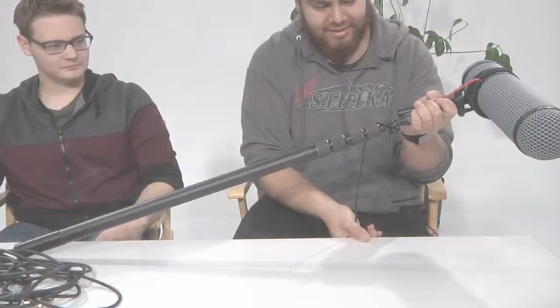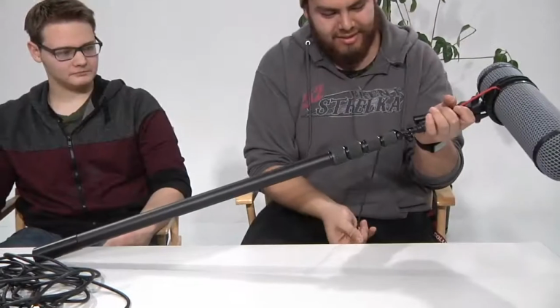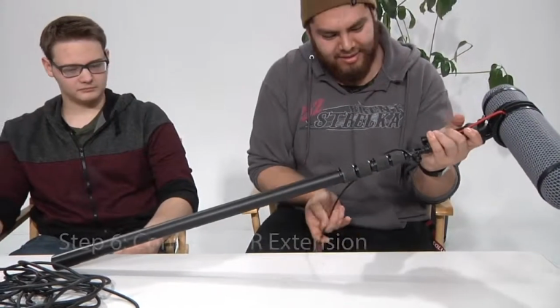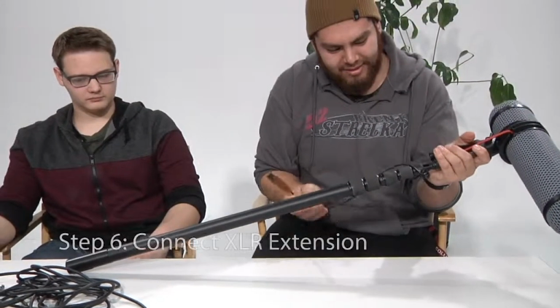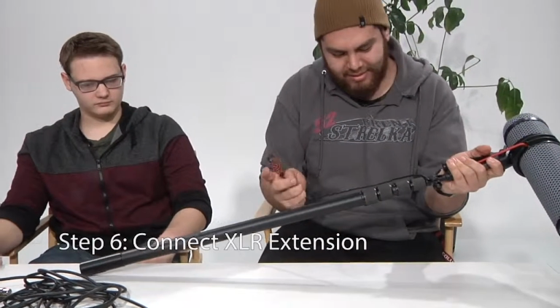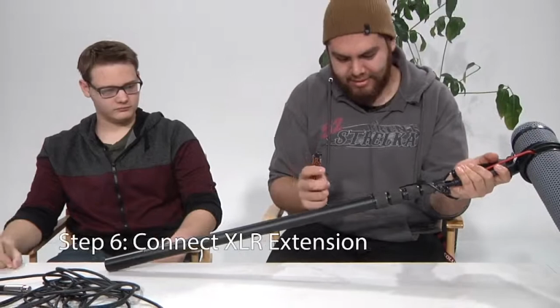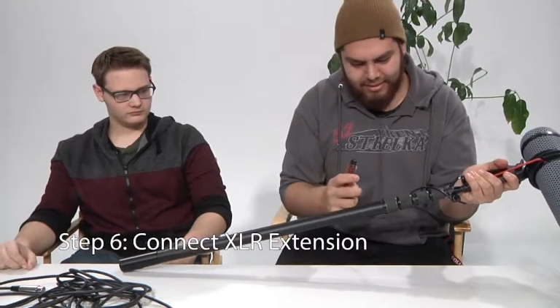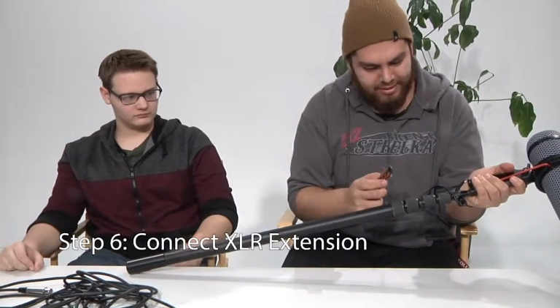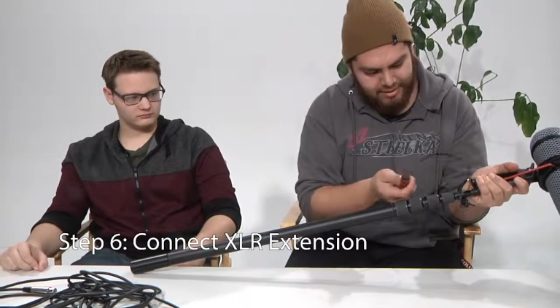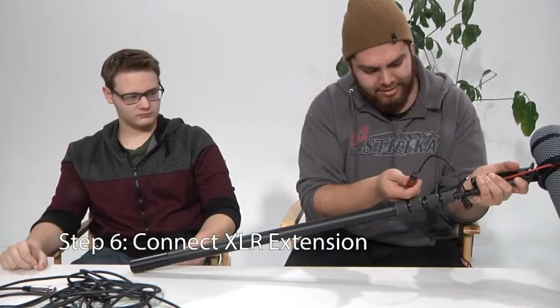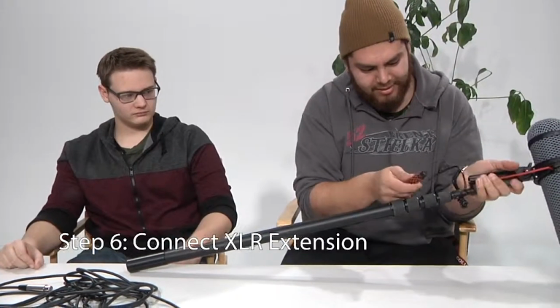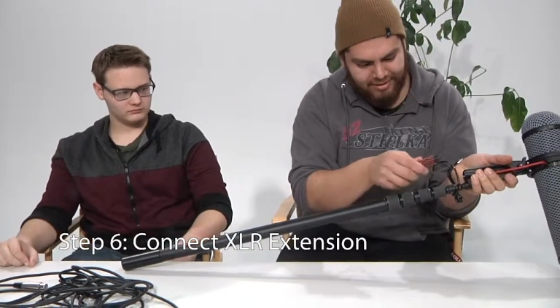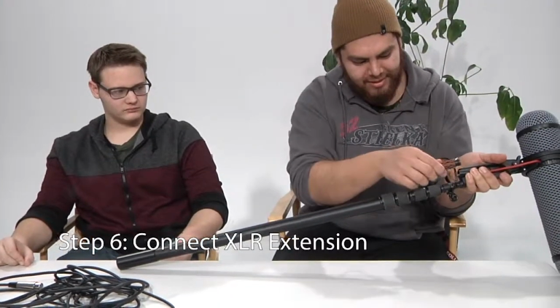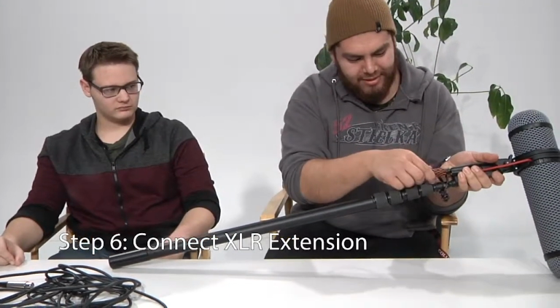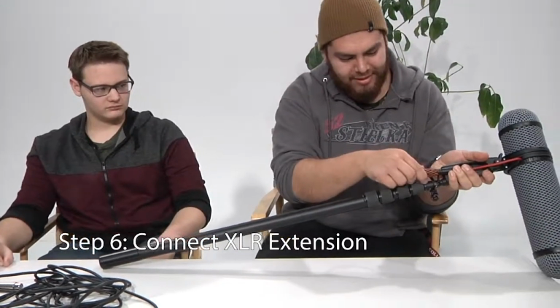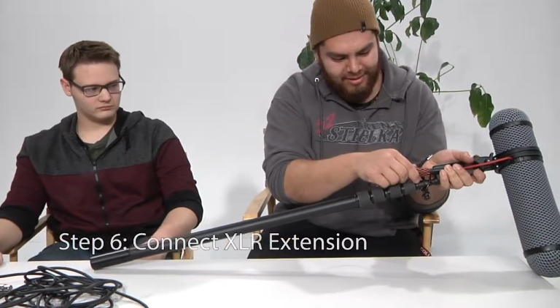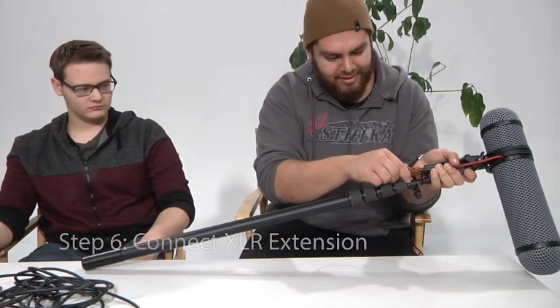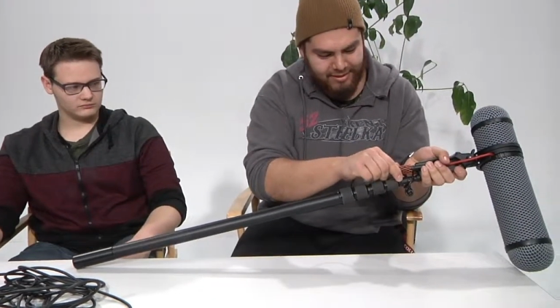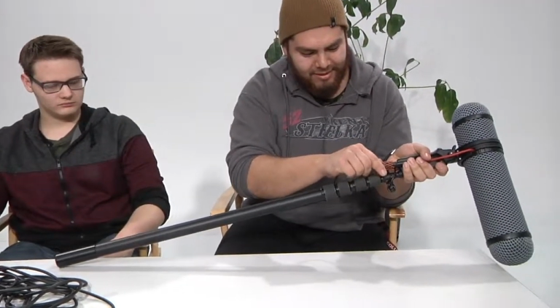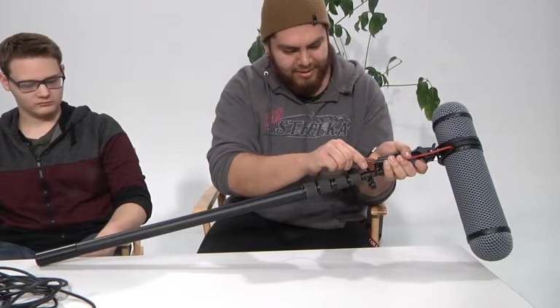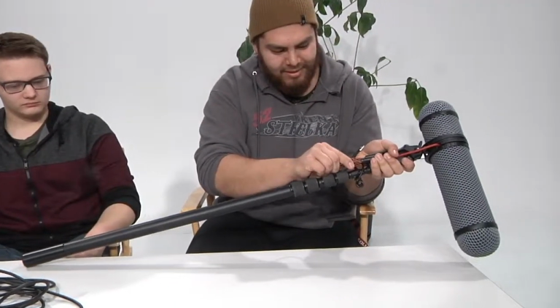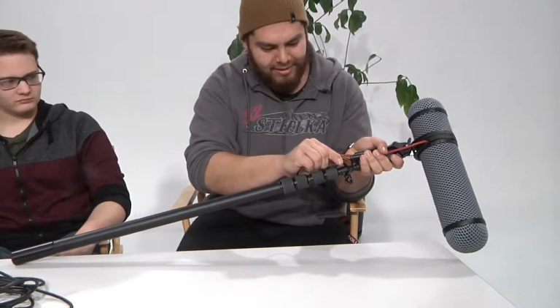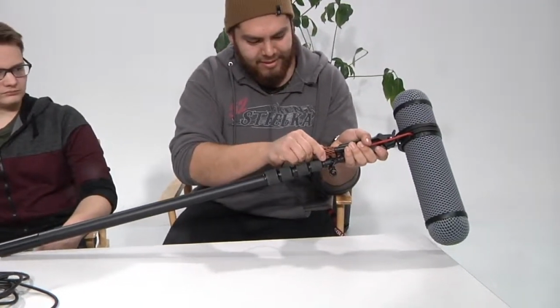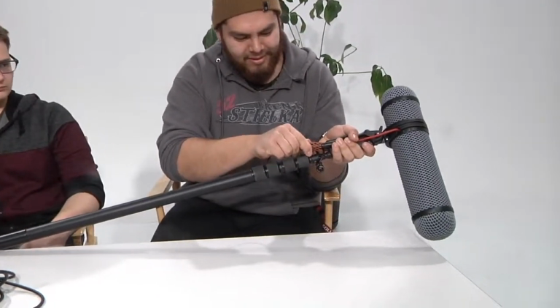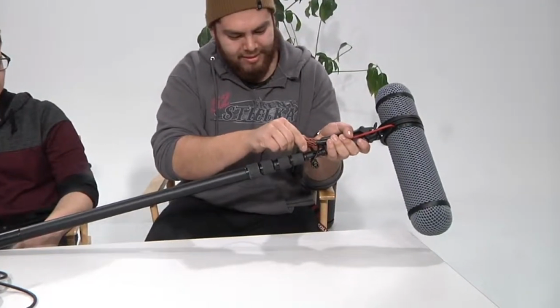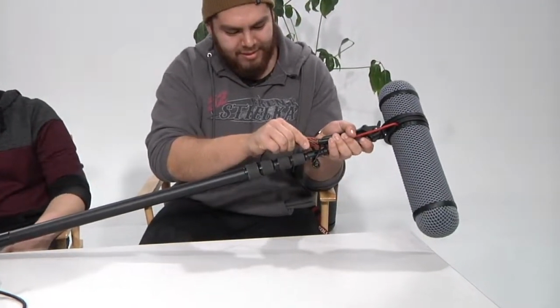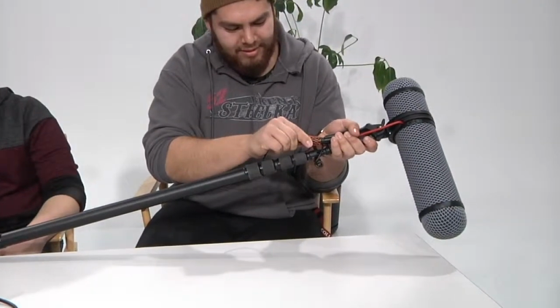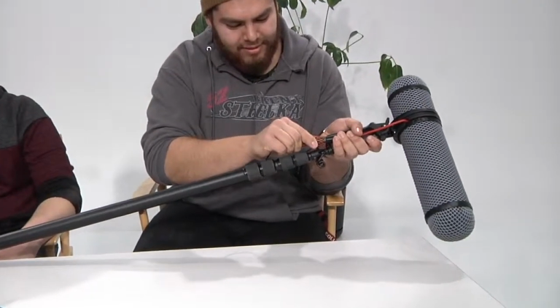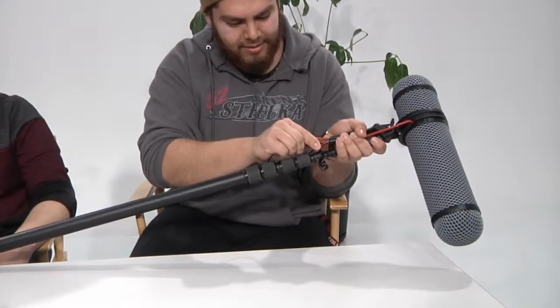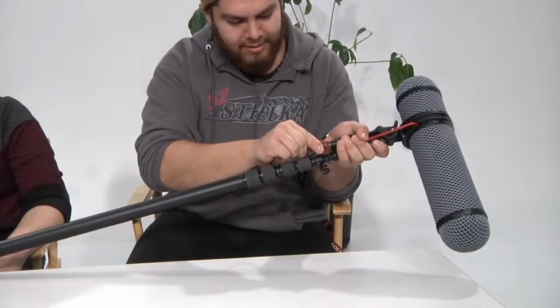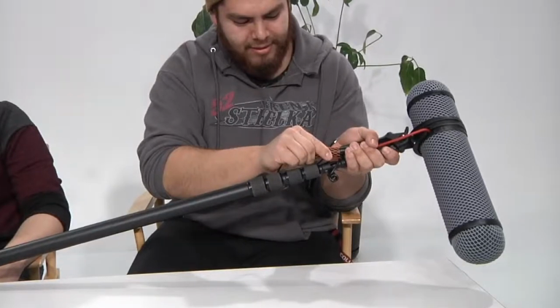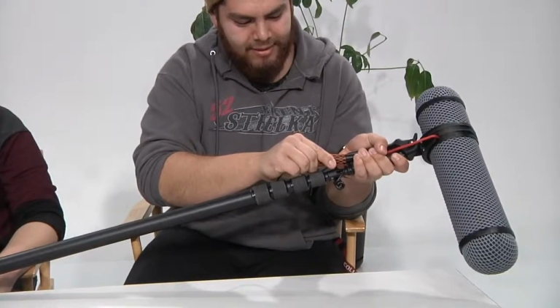Step 6: Attach the XLR adapter on the end of the shock mount to the cable on the boom pole.